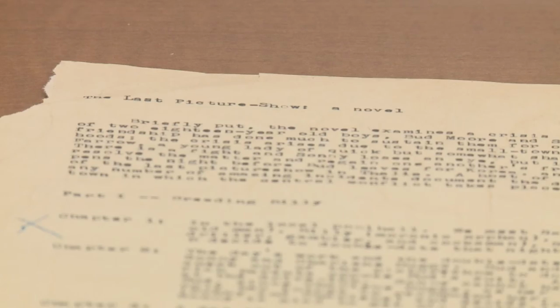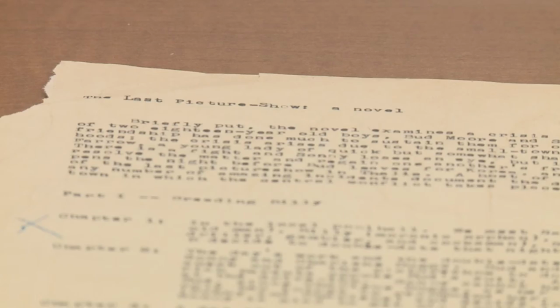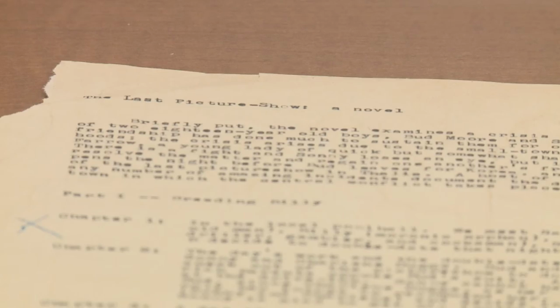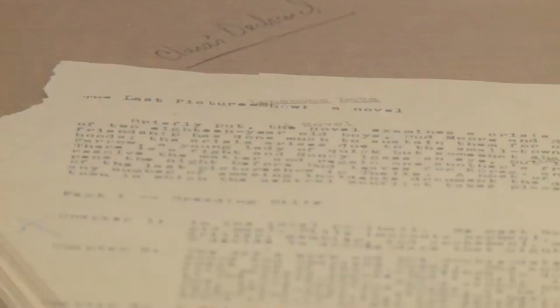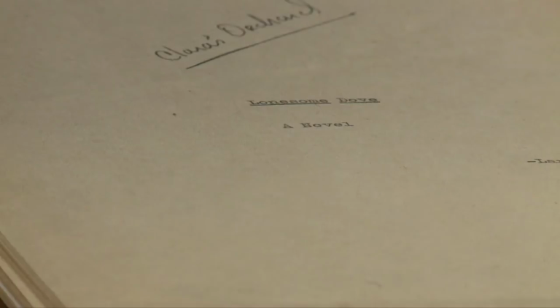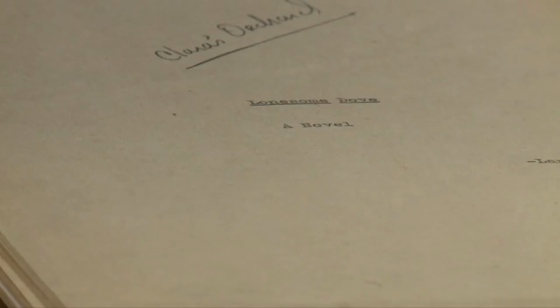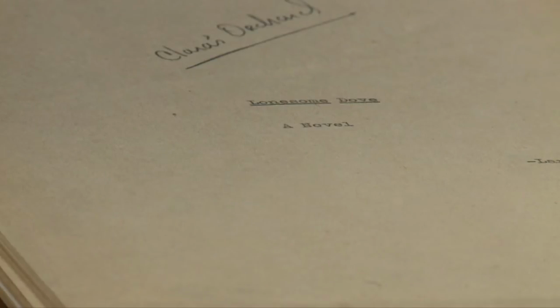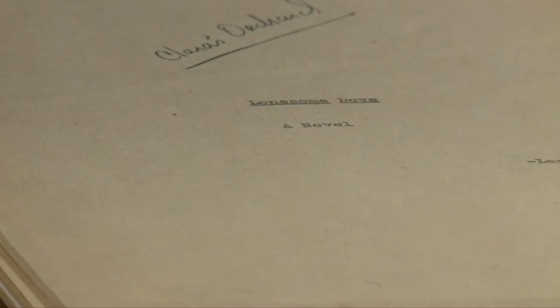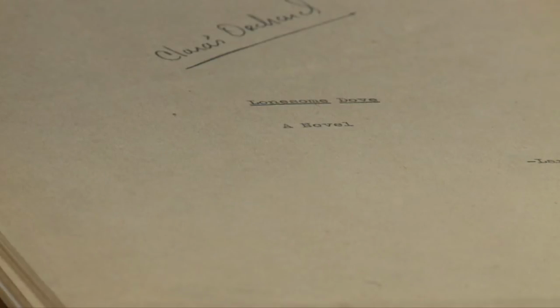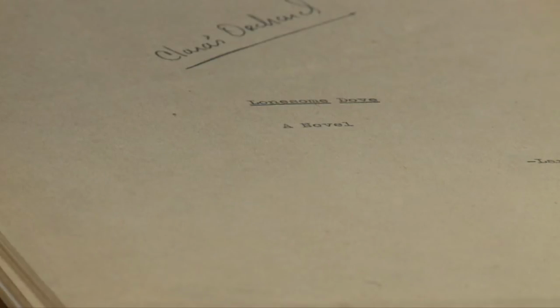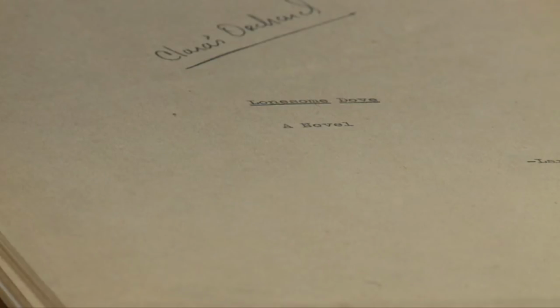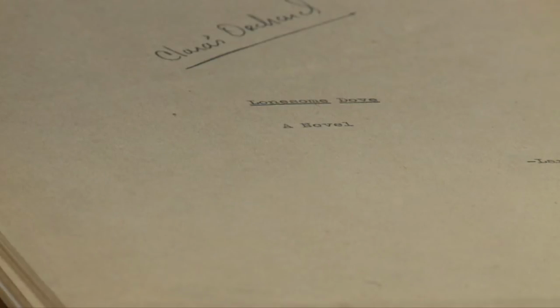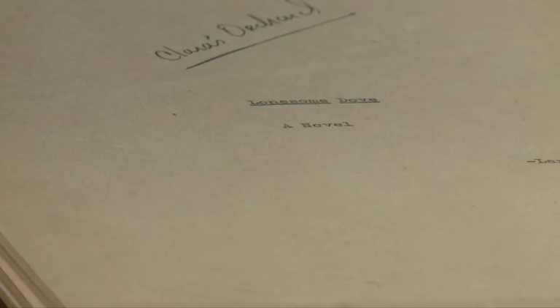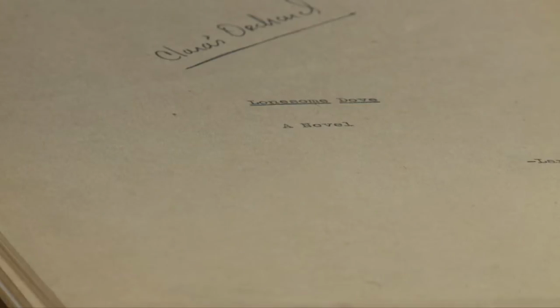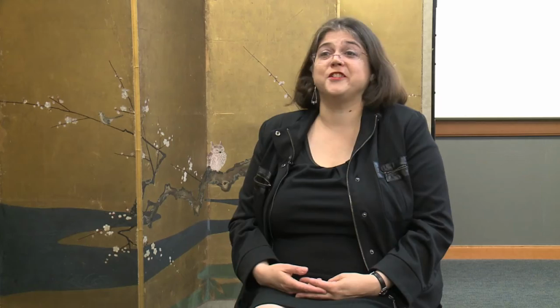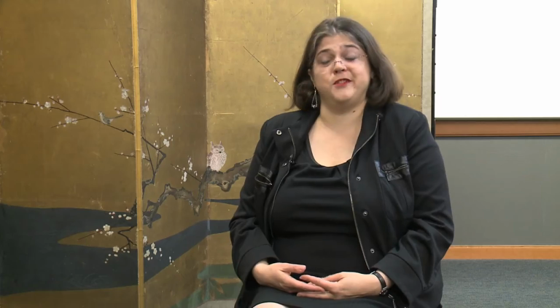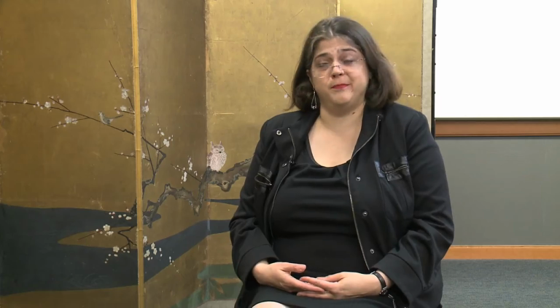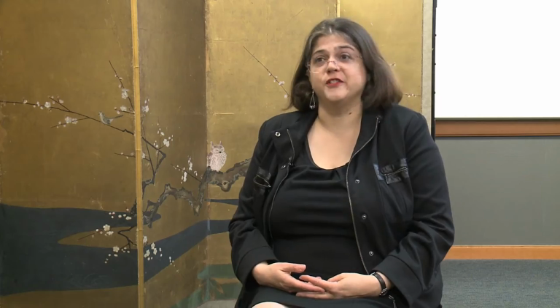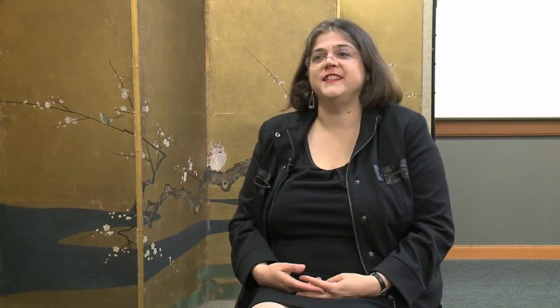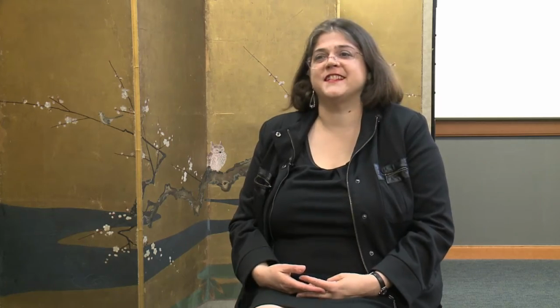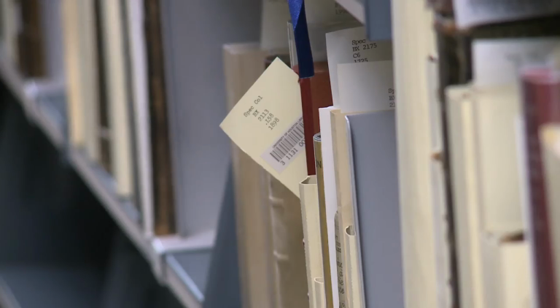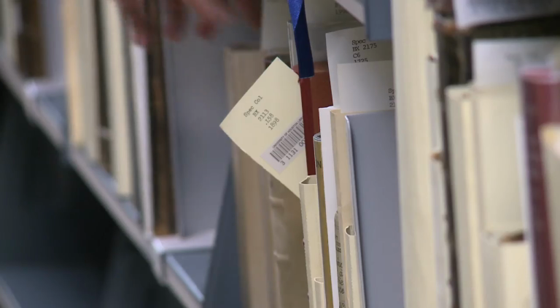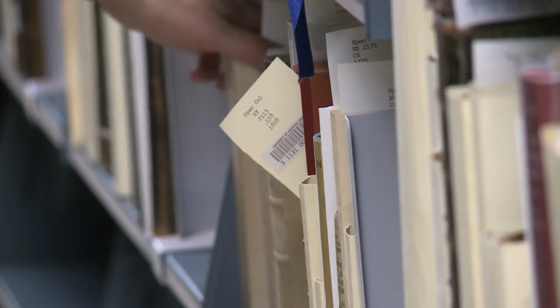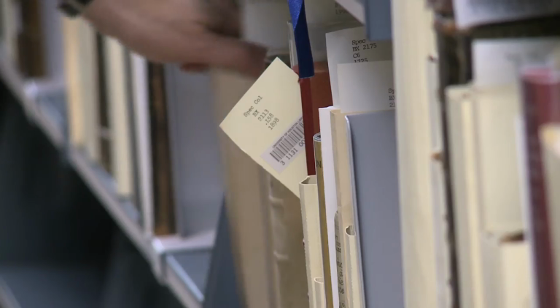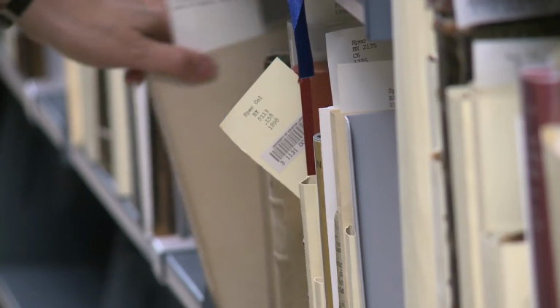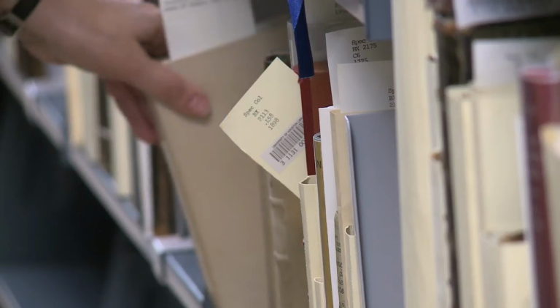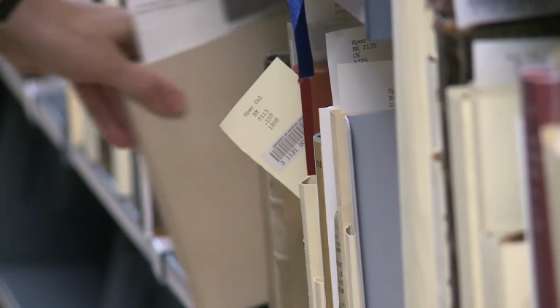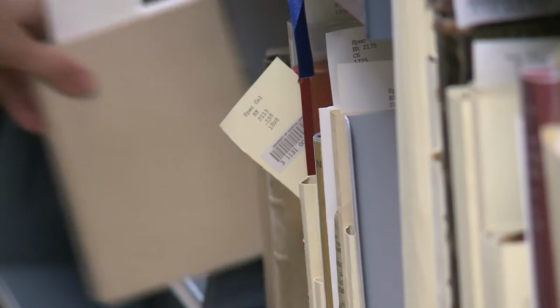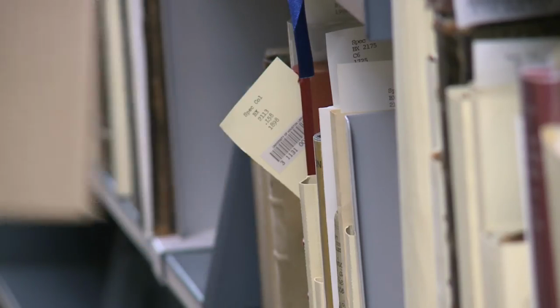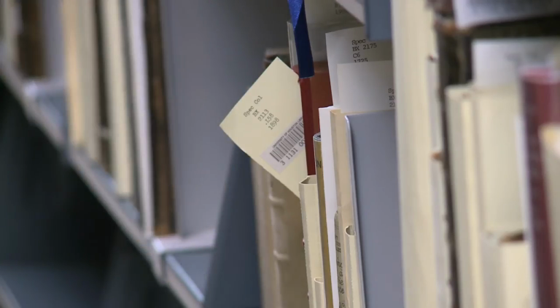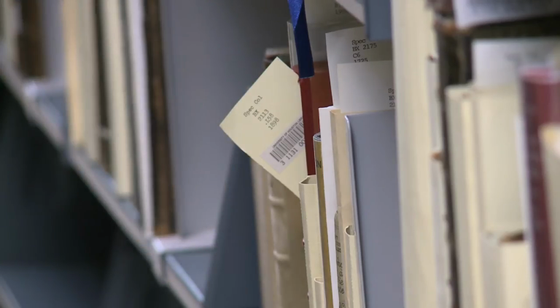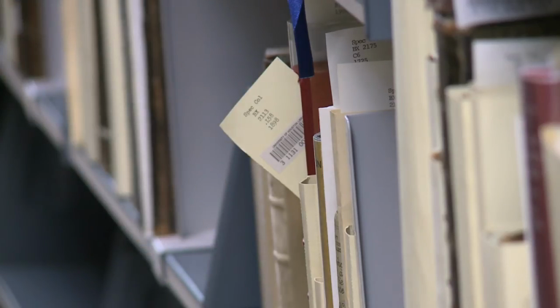We have Larry McMurtry's manuscripts for books like The Last Picture Show and Lonesome Dove. The McMurtry collection was a purchase, but a lot of our collections are gifts.